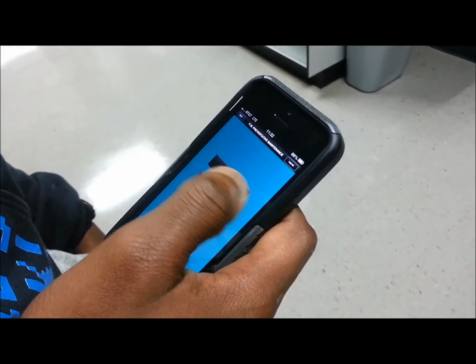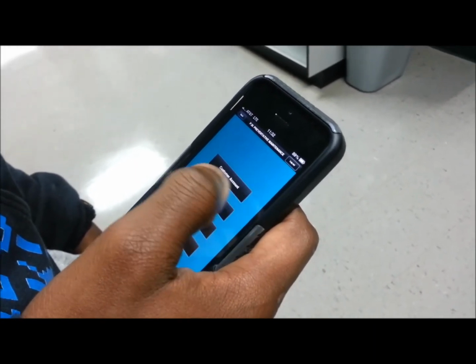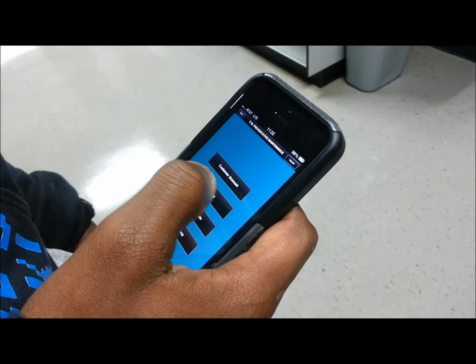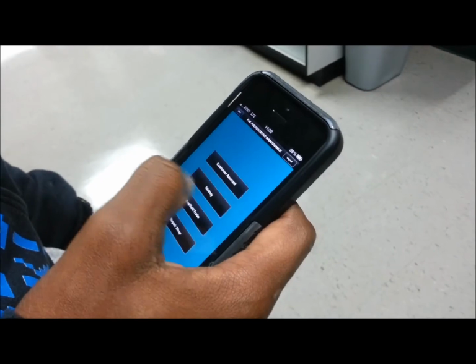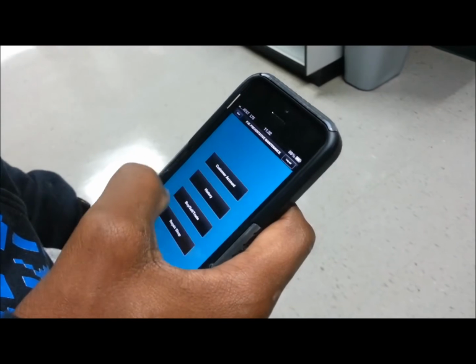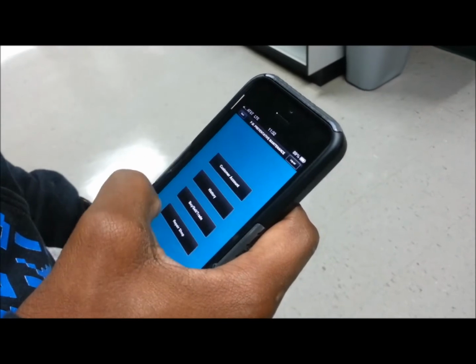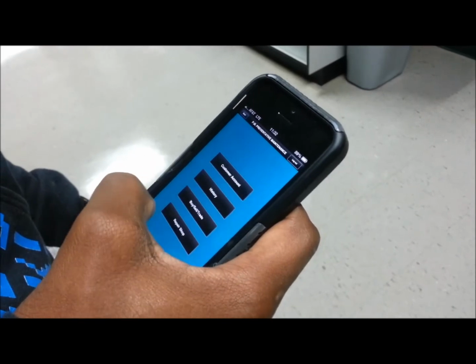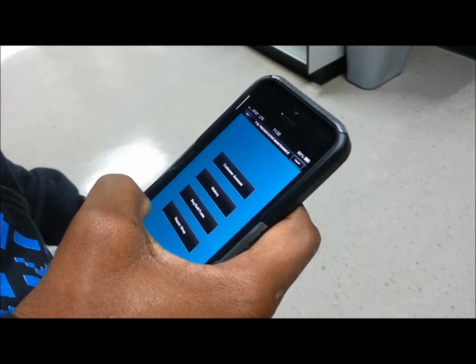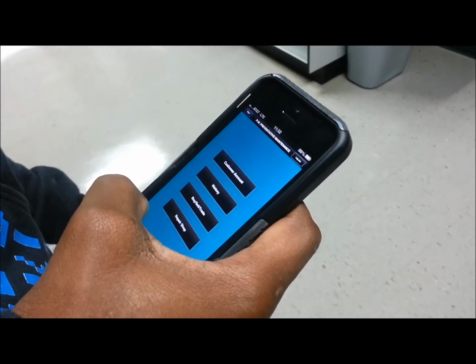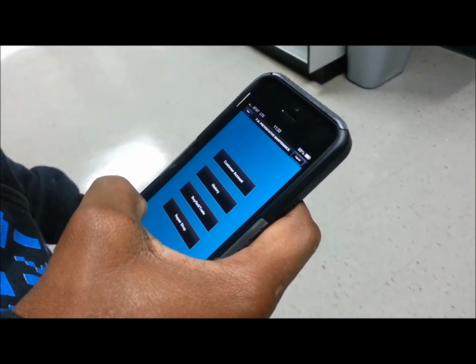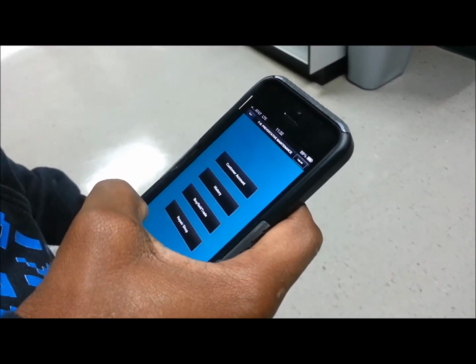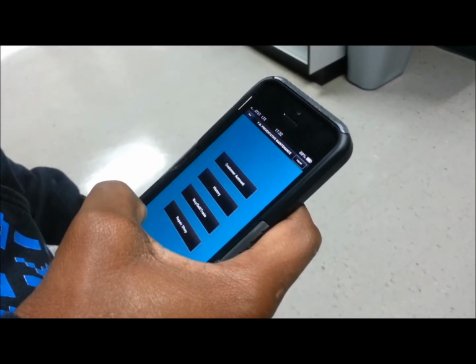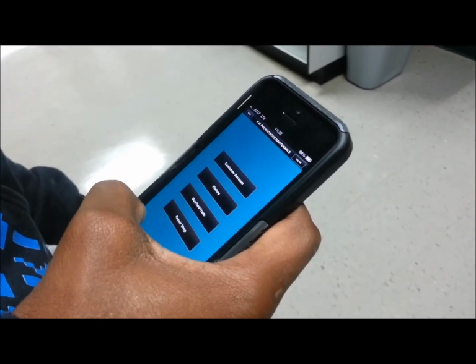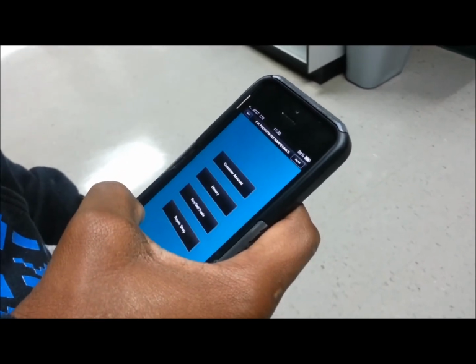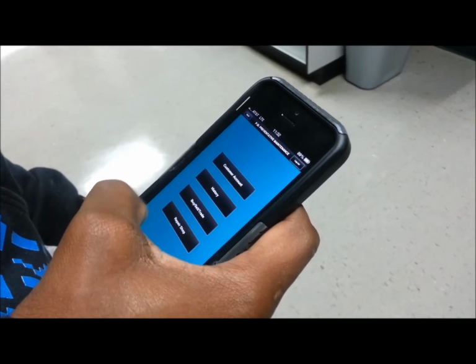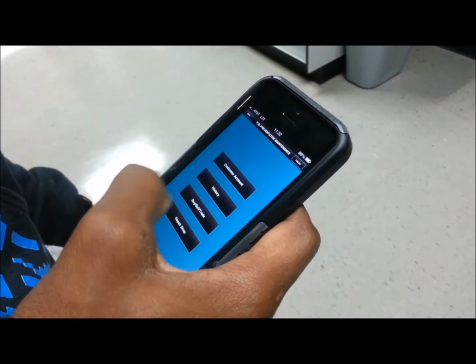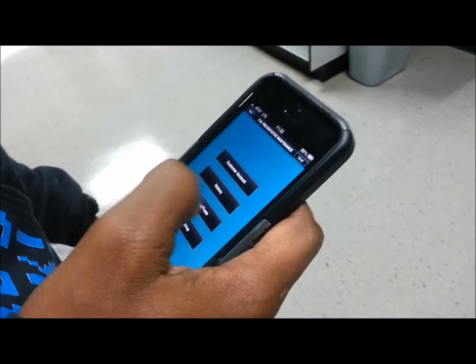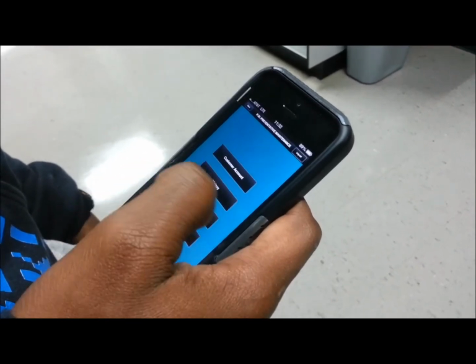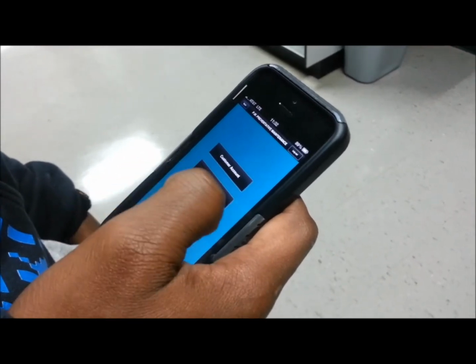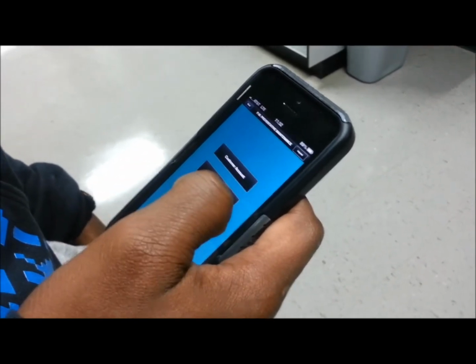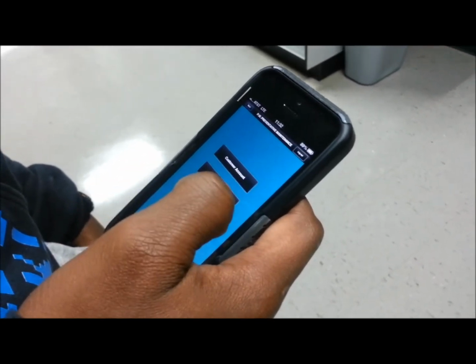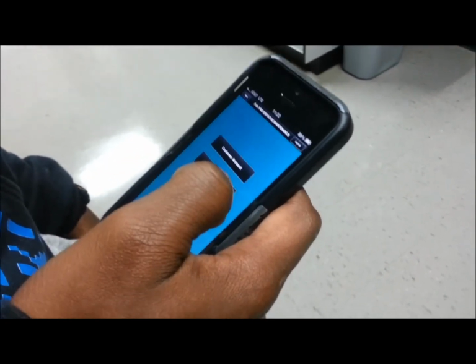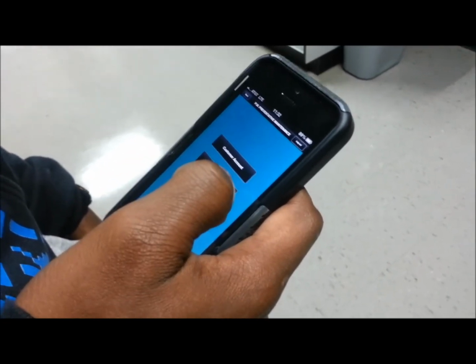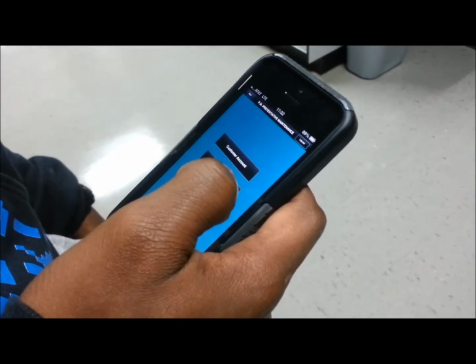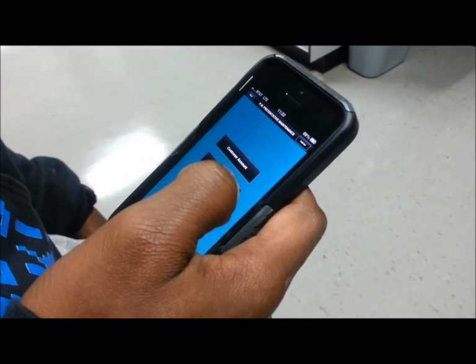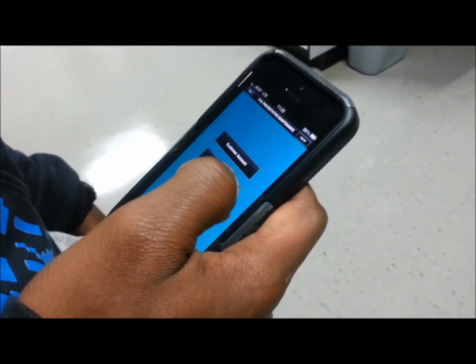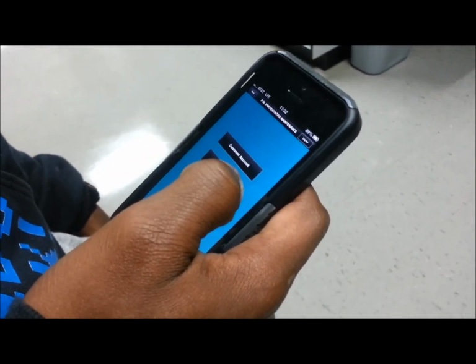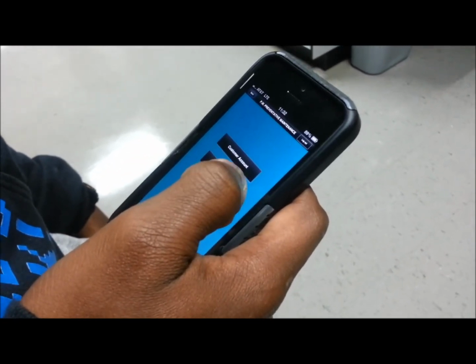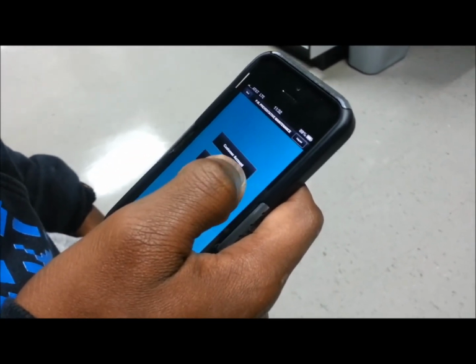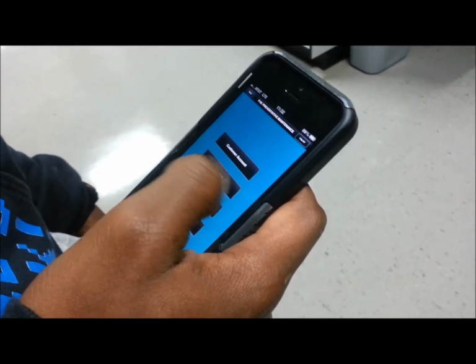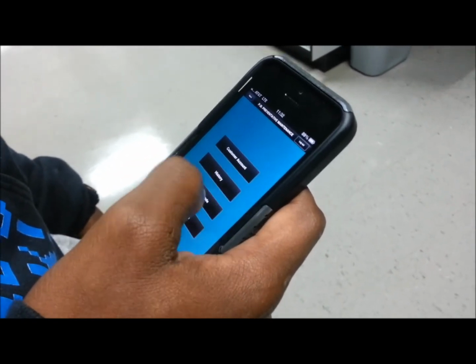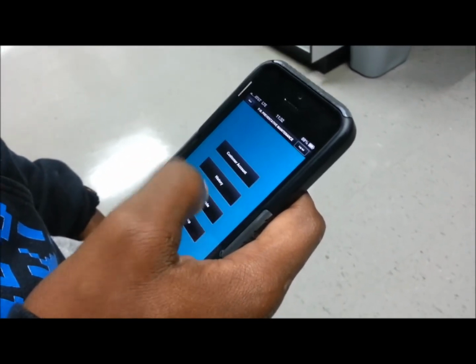Open the app and proceed to register, log into the application, and tap on the buy, sell, and trade button.